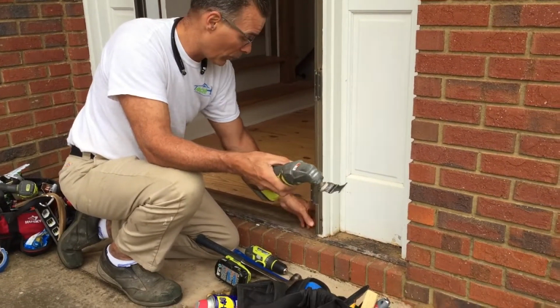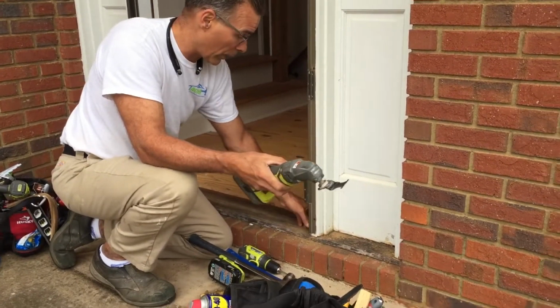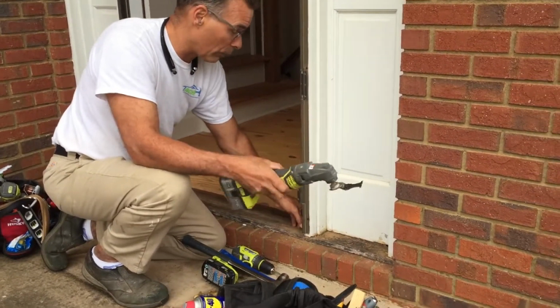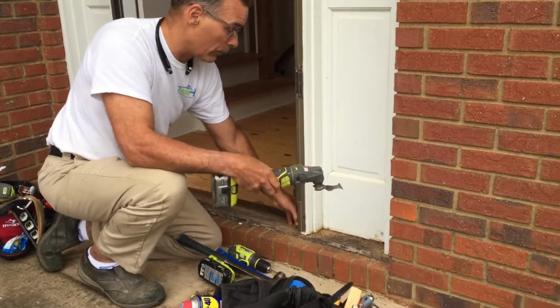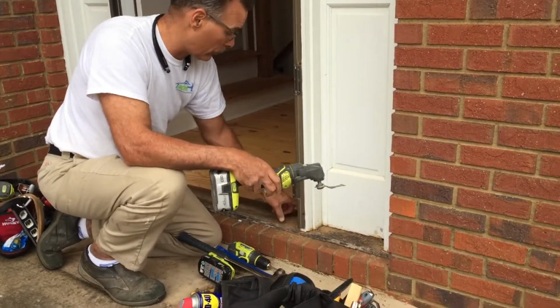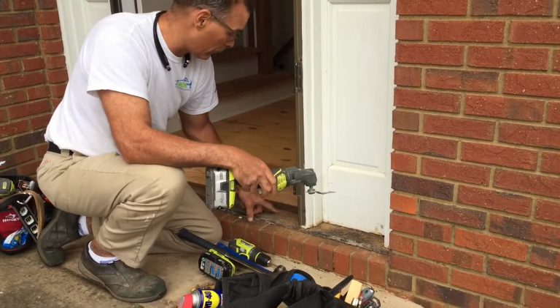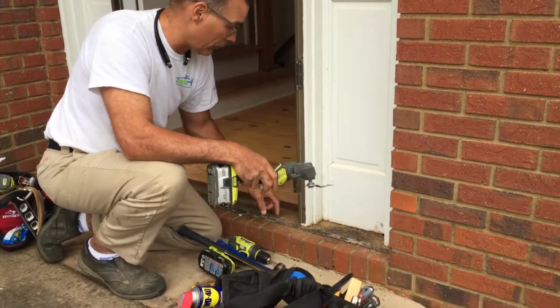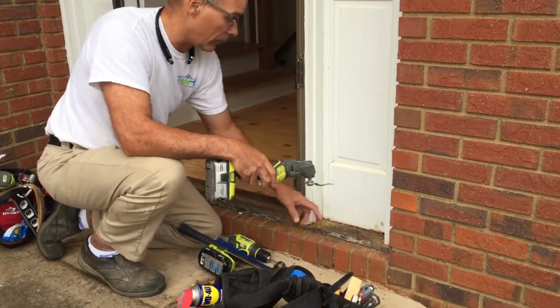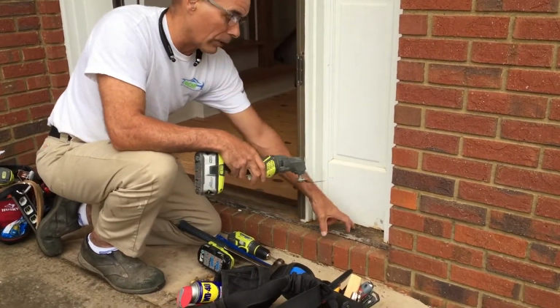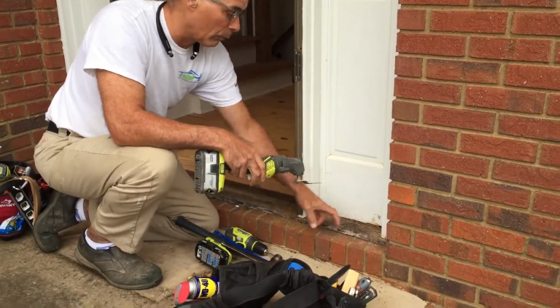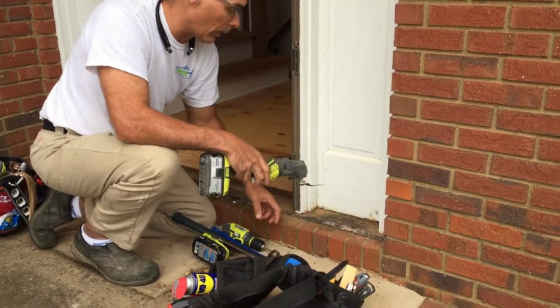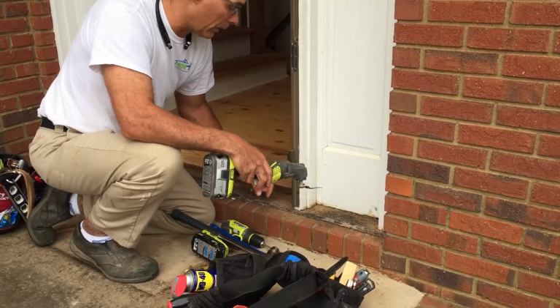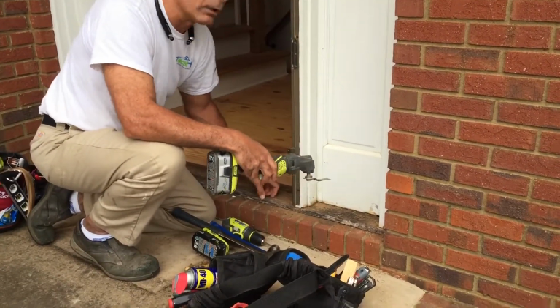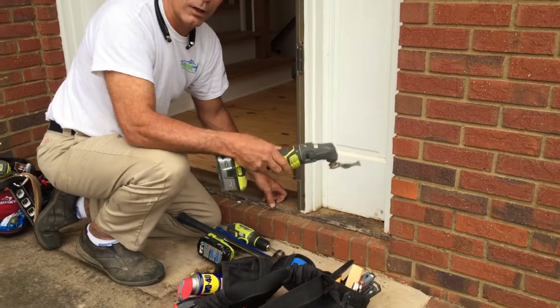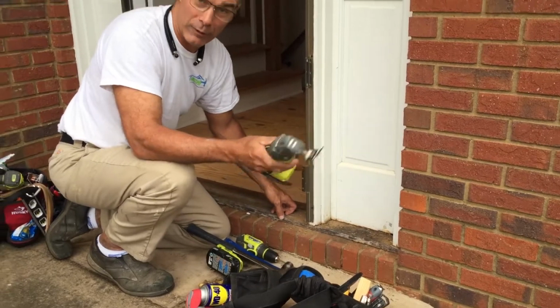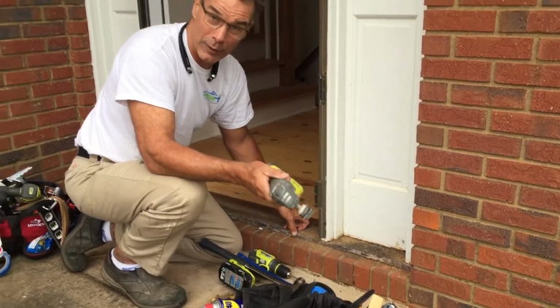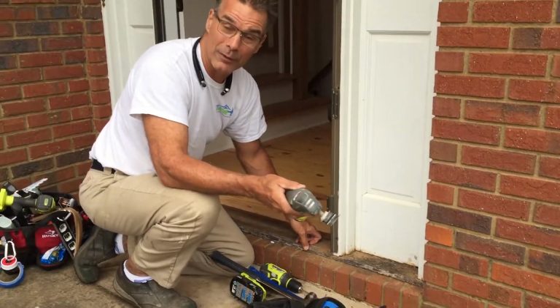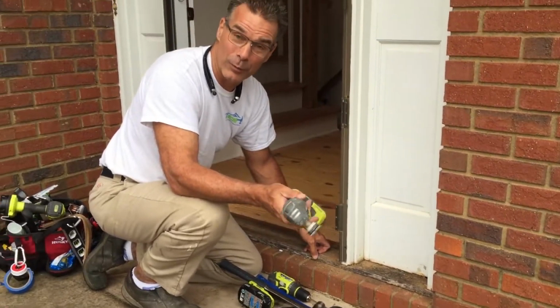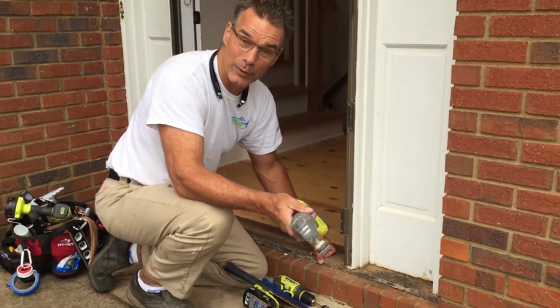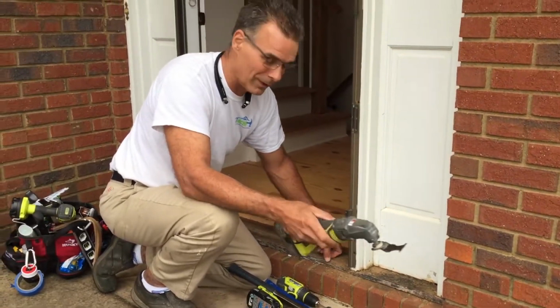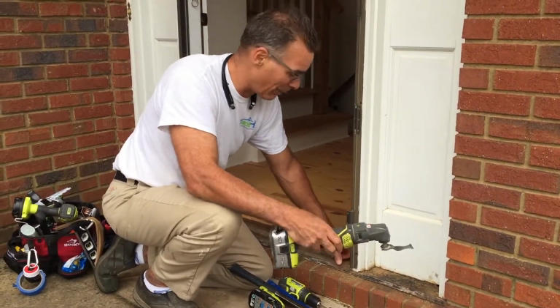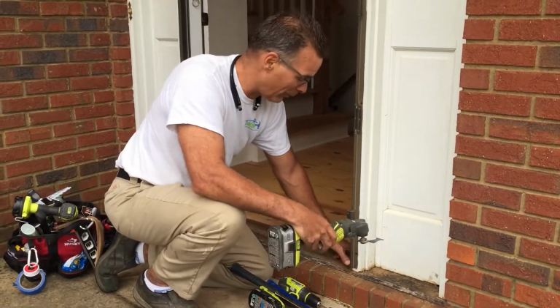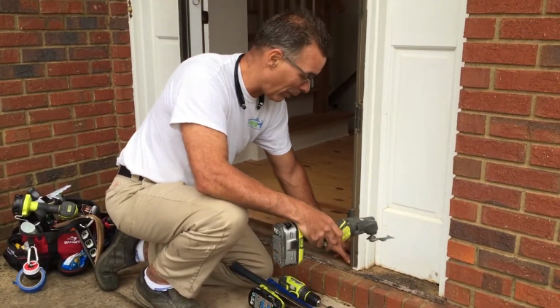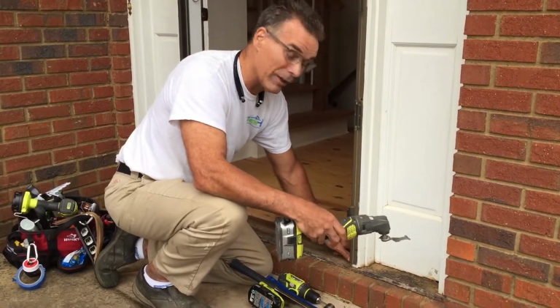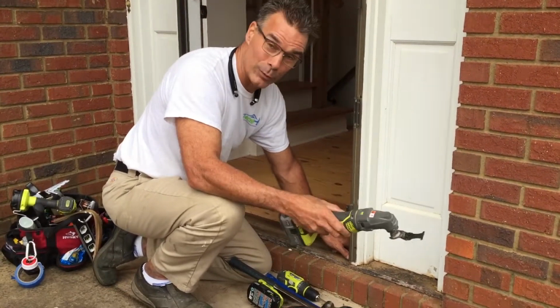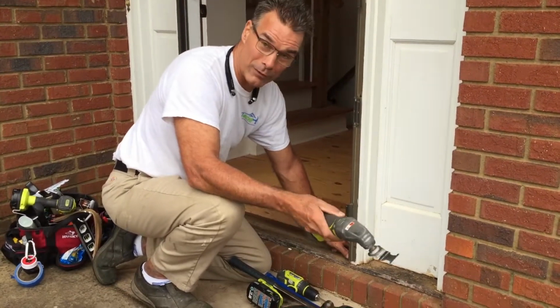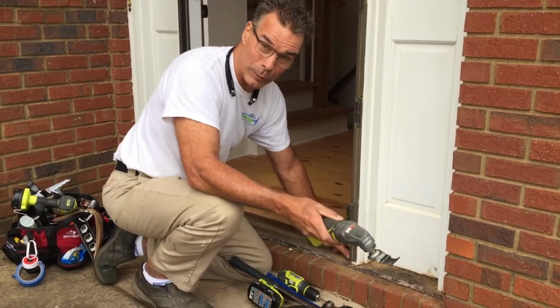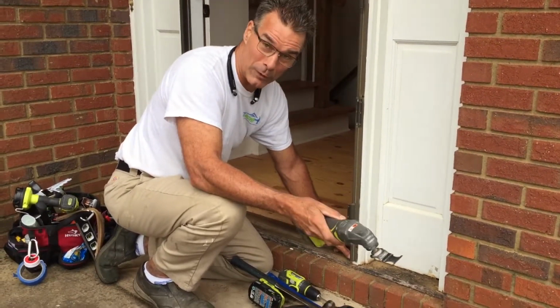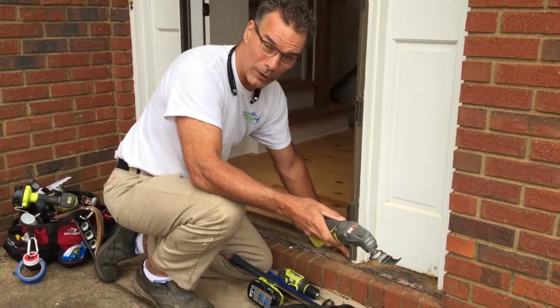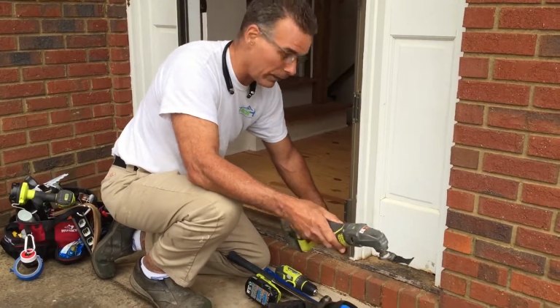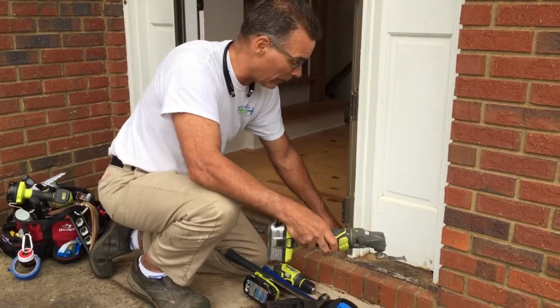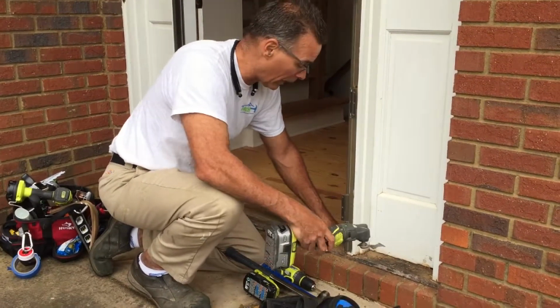We're trying to remove this door. As you can see, there's a lot of wood rot here. We talk a lot about wood rot, but that's because we experience it a lot here in Atlanta.